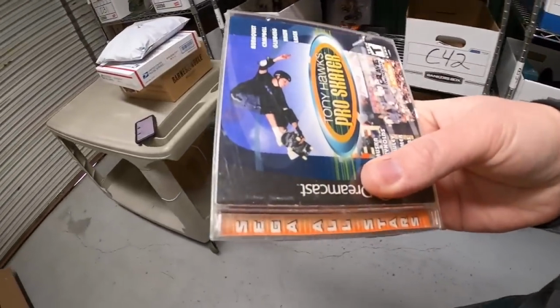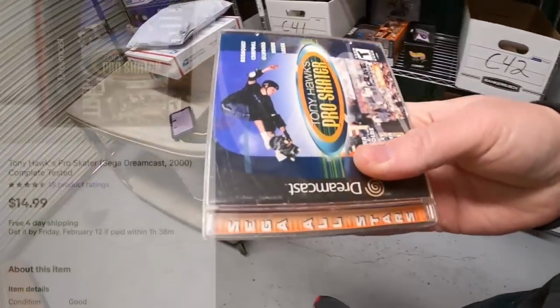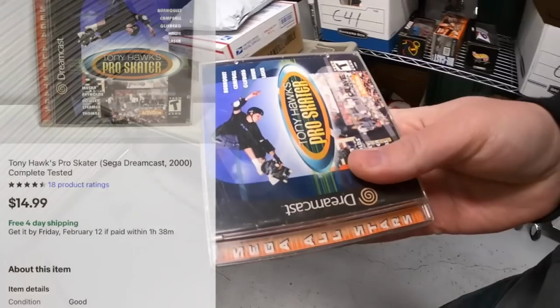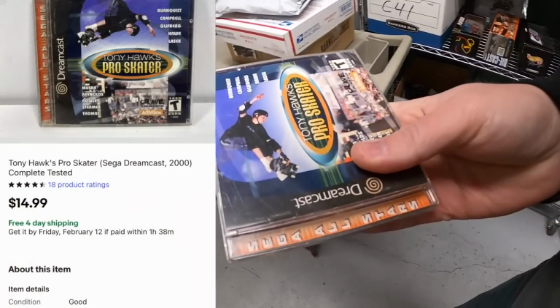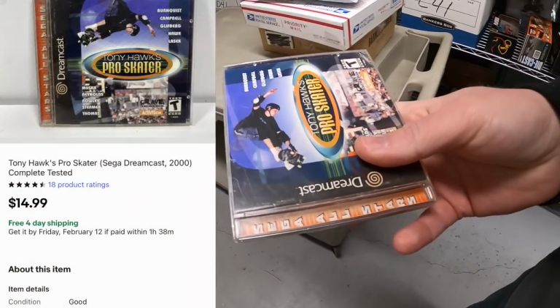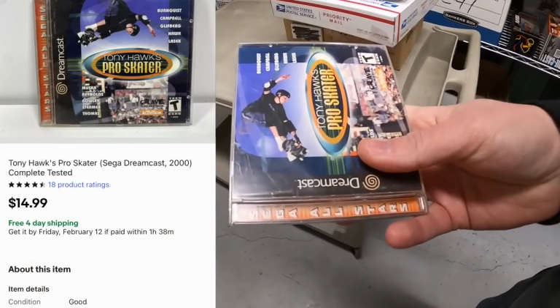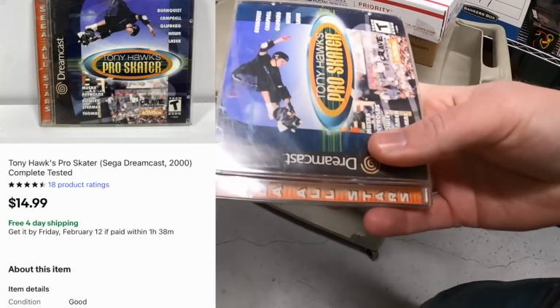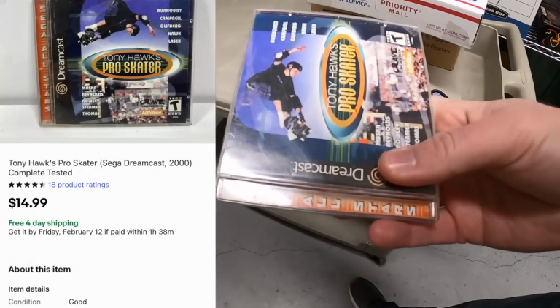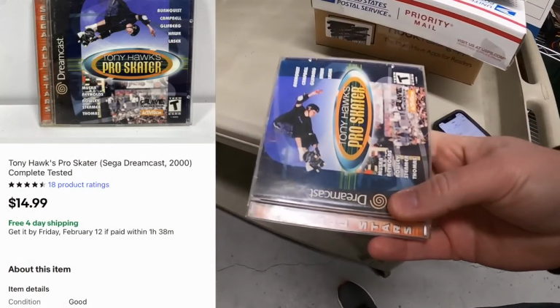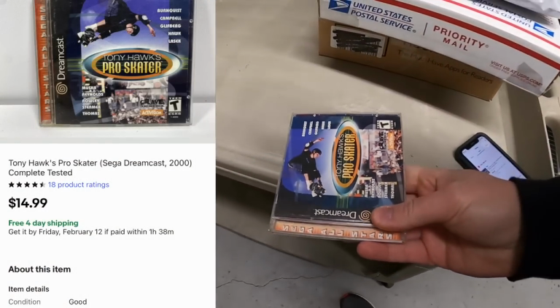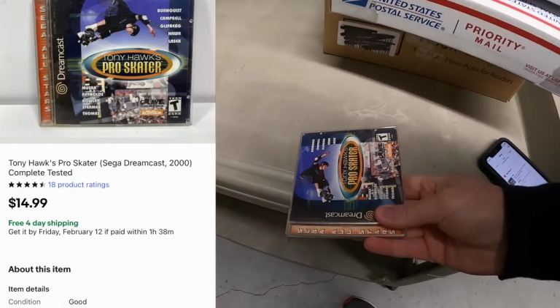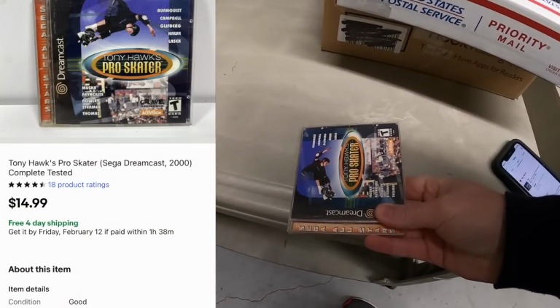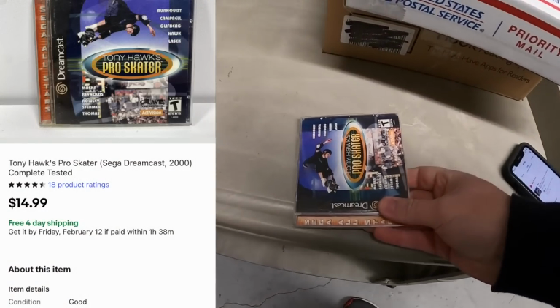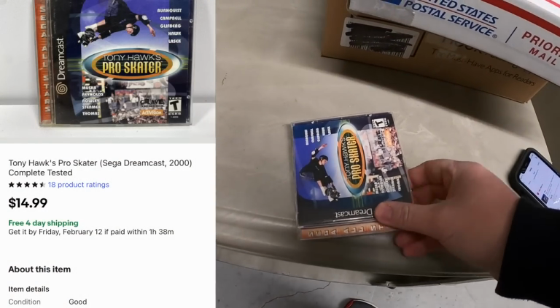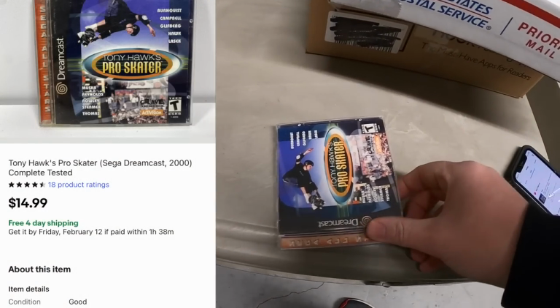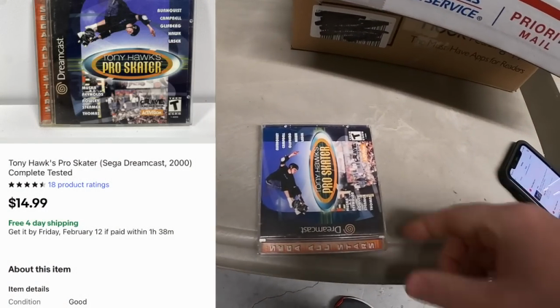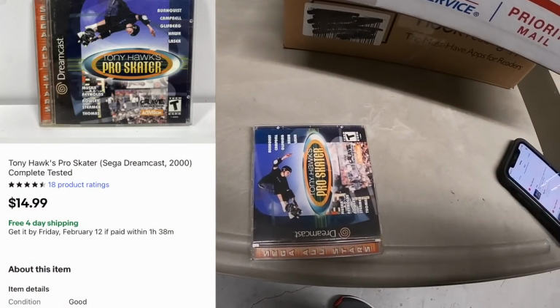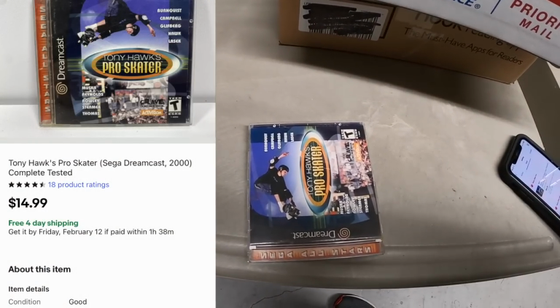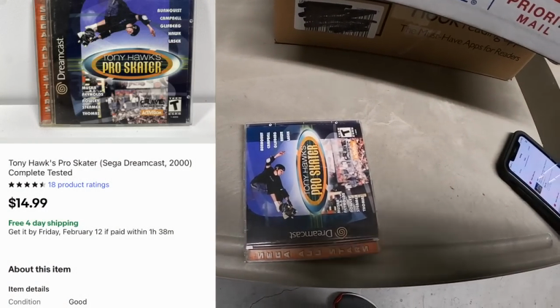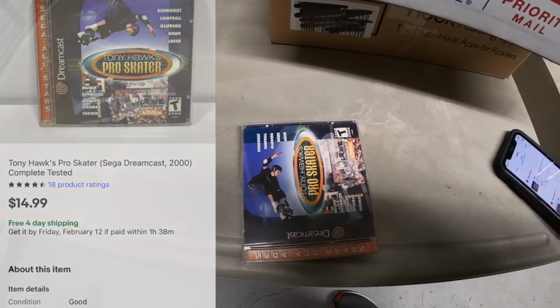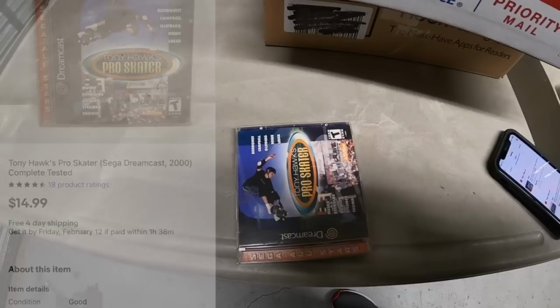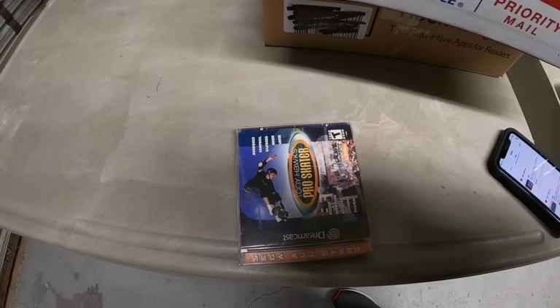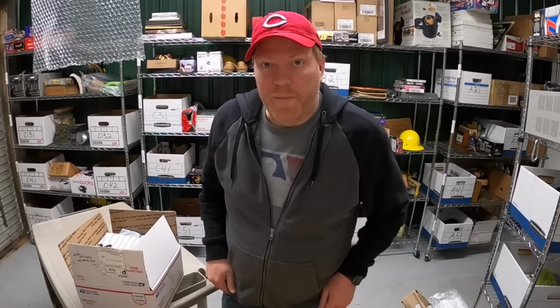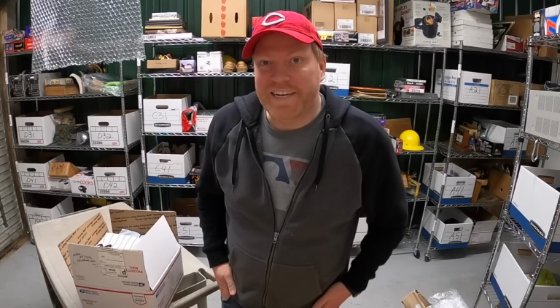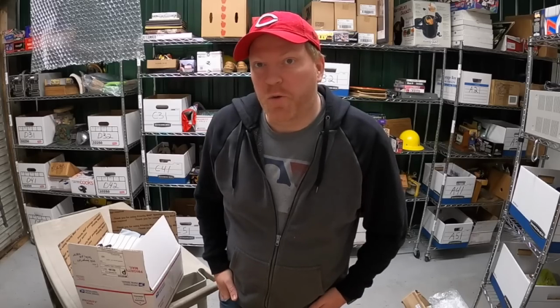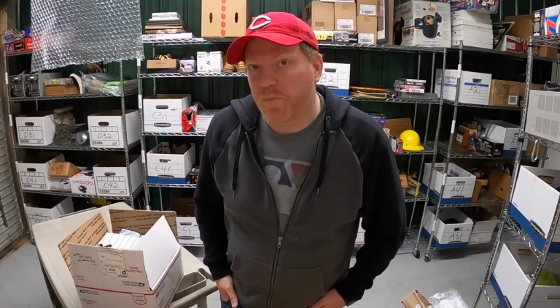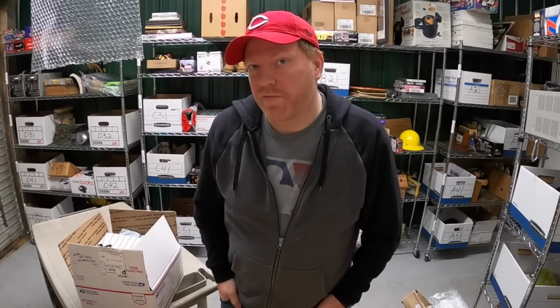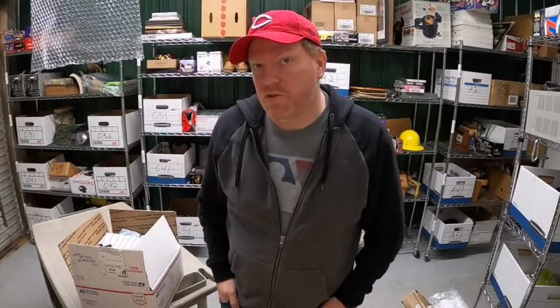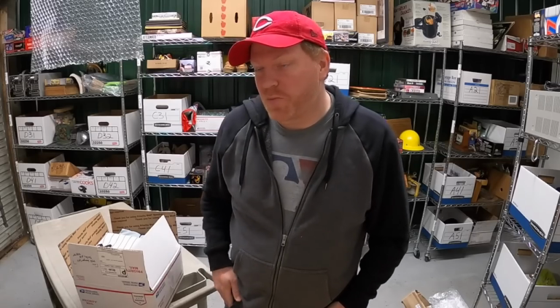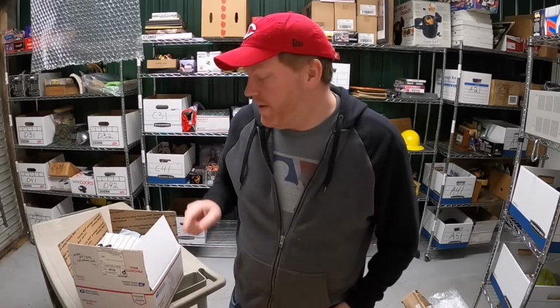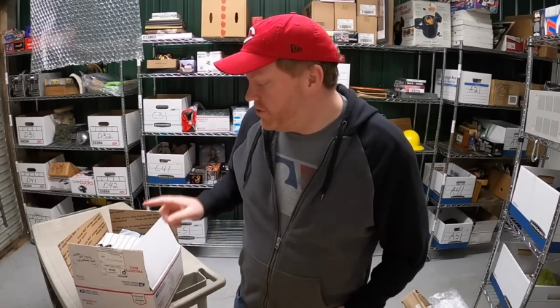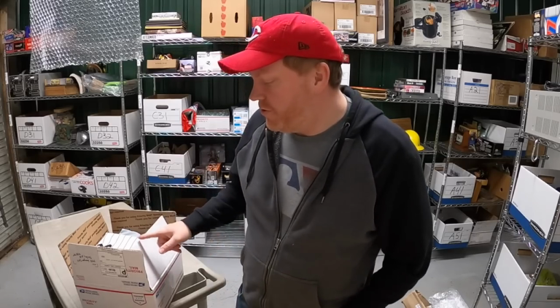Next thing is on E31 — this is Tony Hawk's Pro Skater for Dreamcast, sold for $14.99 free shipping.